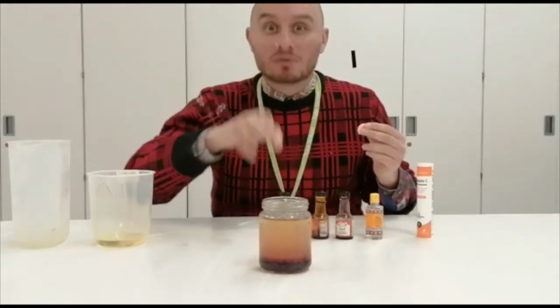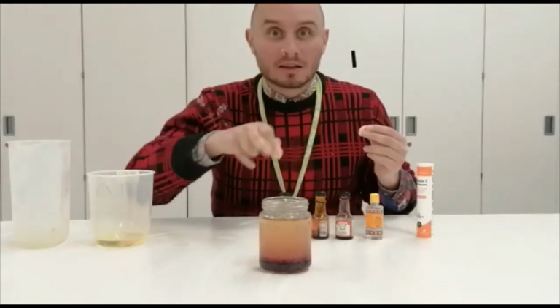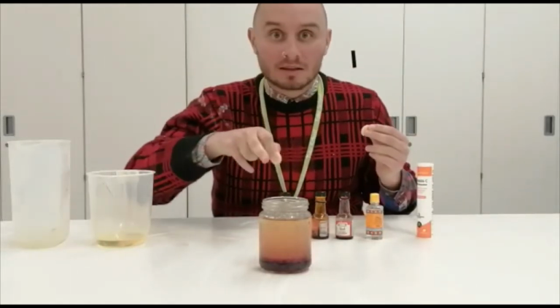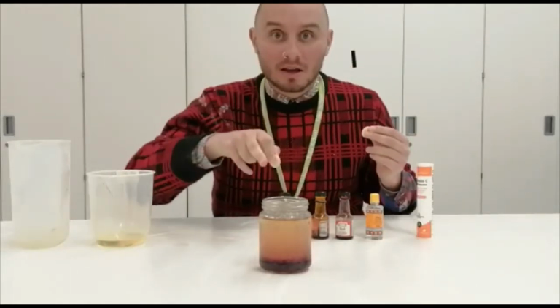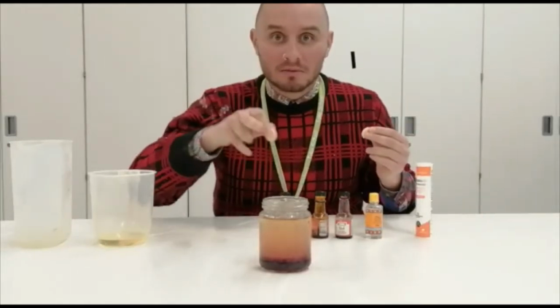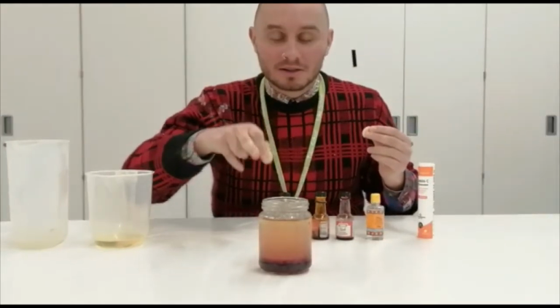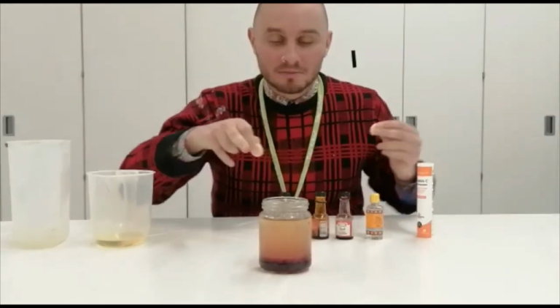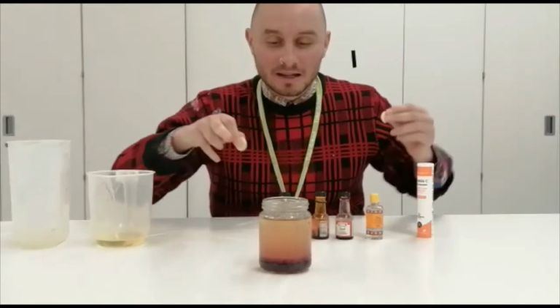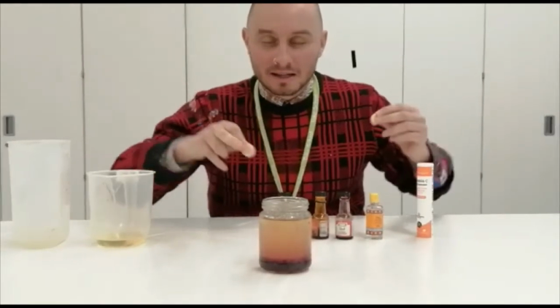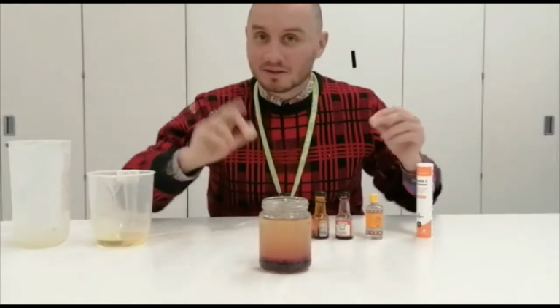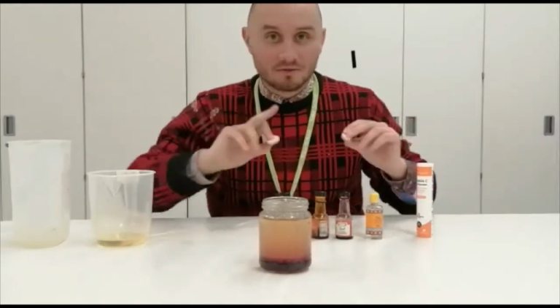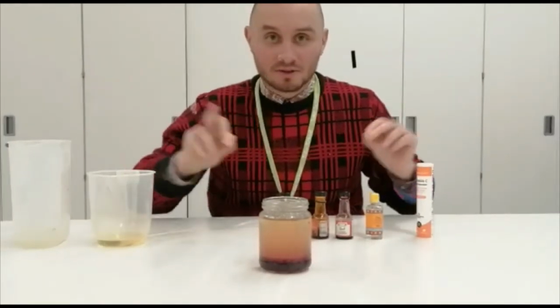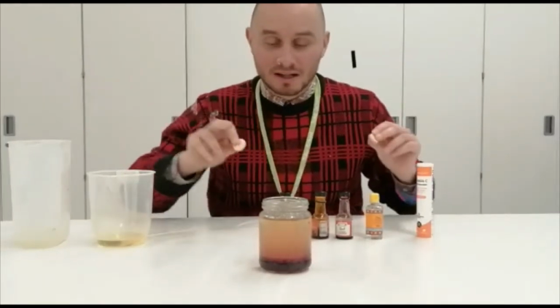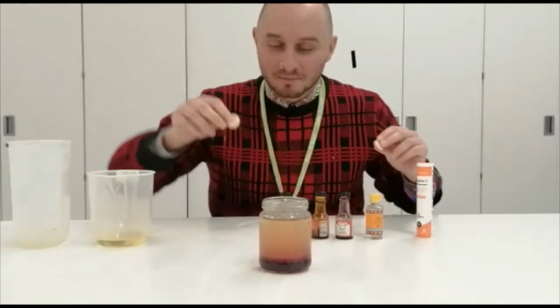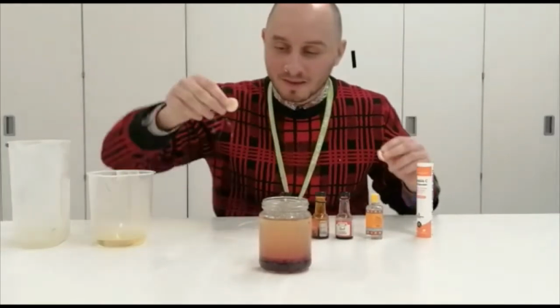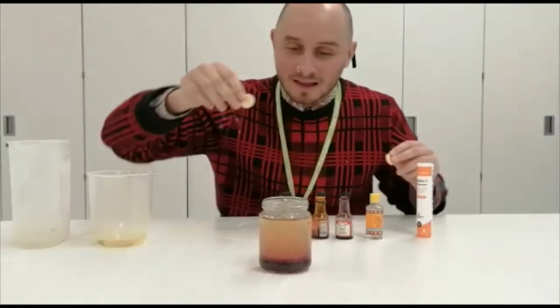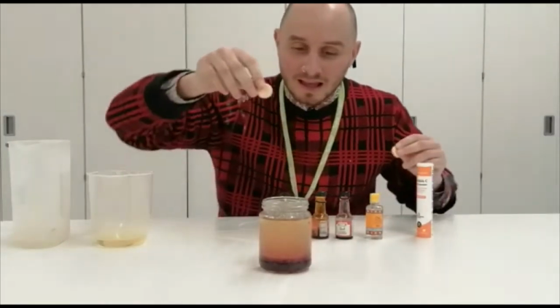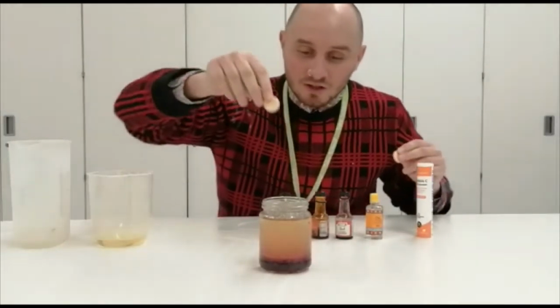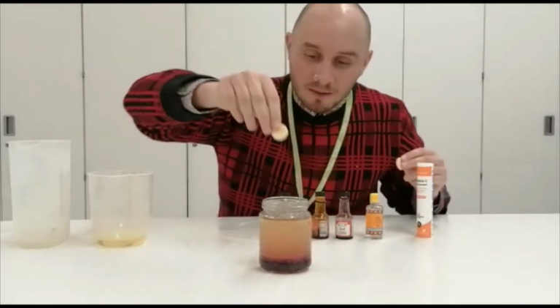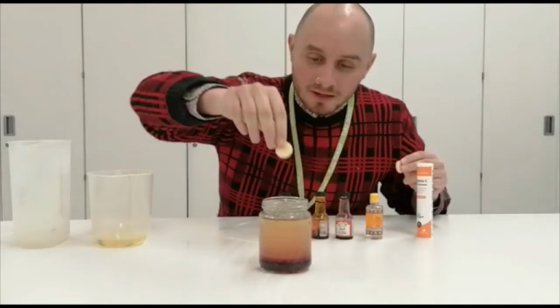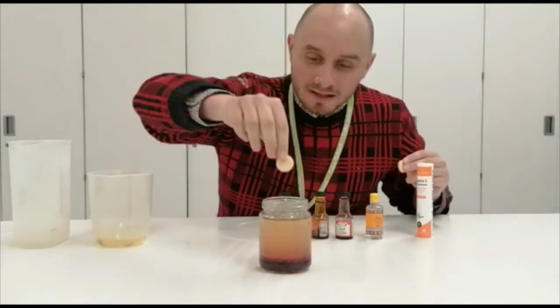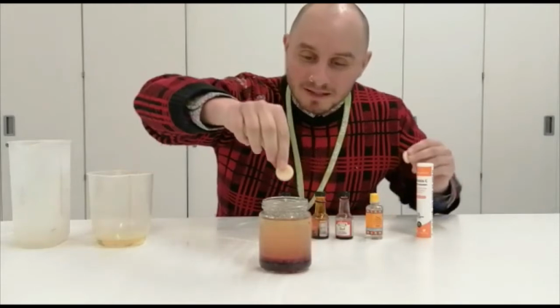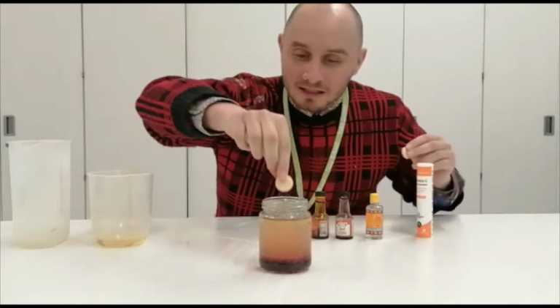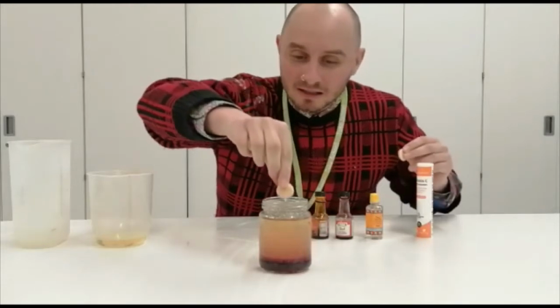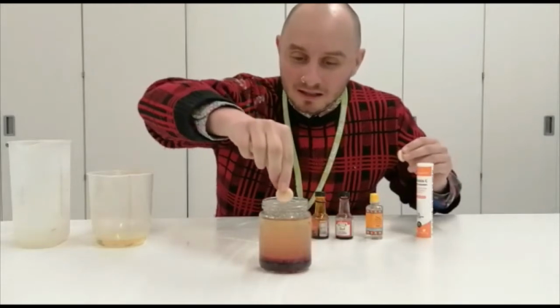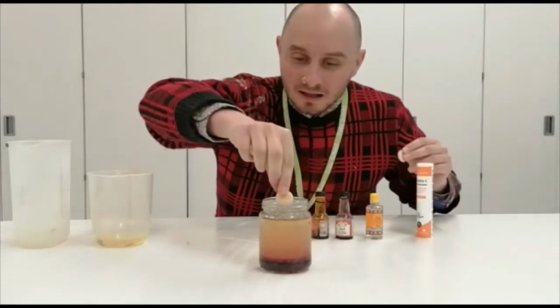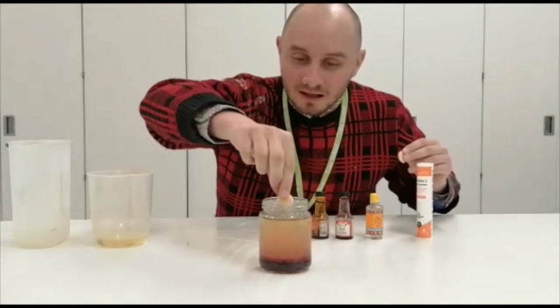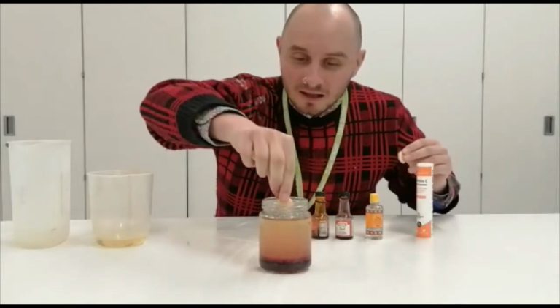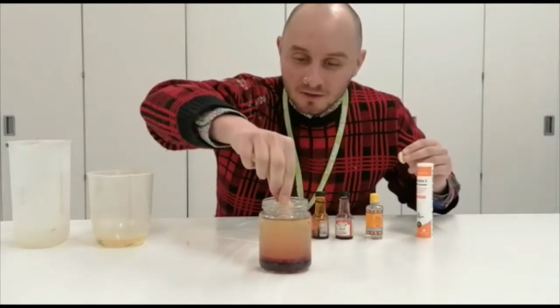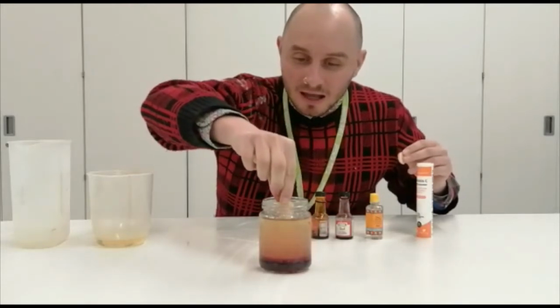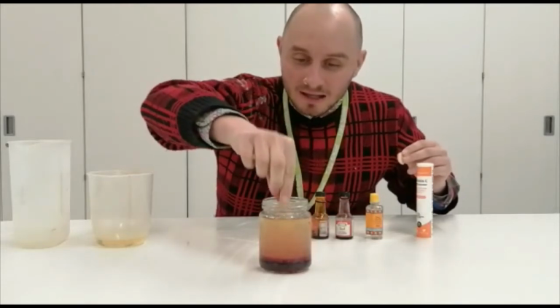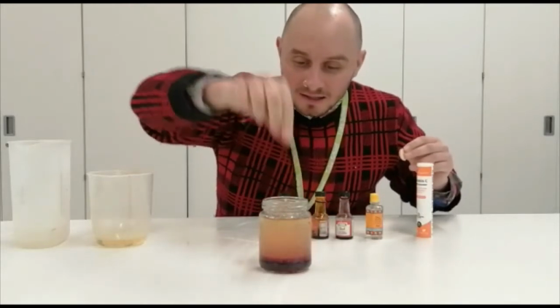Don't drink this though once you've made it — it's not for drinking. You can try and put the tablet in the middle if you can.